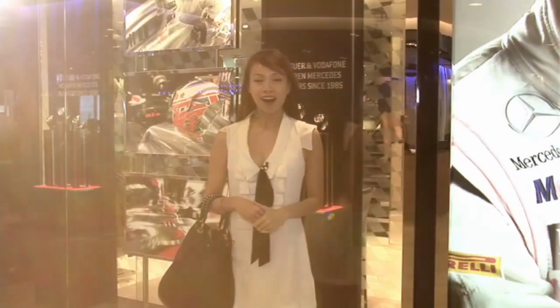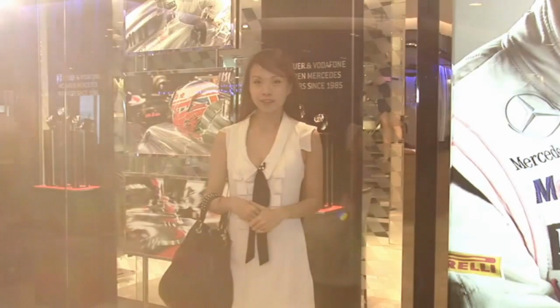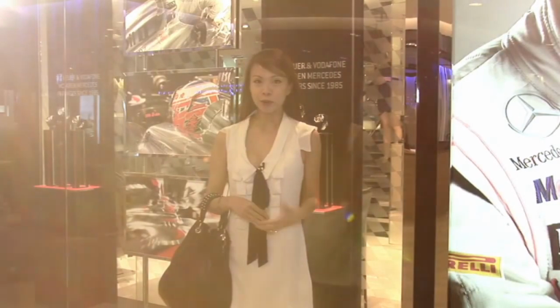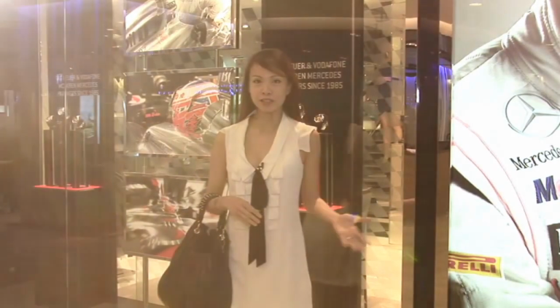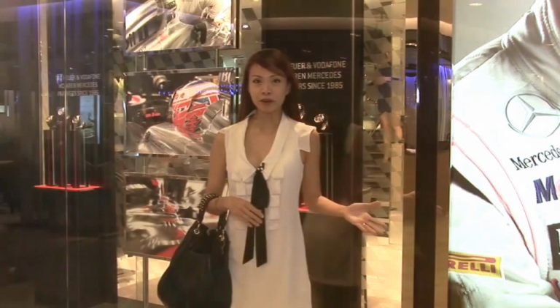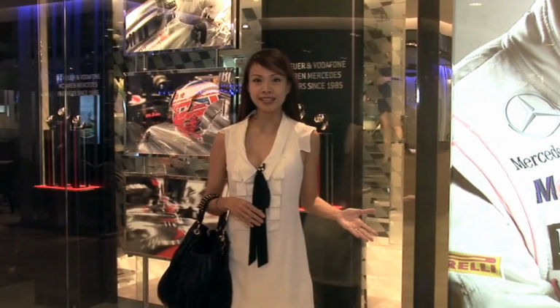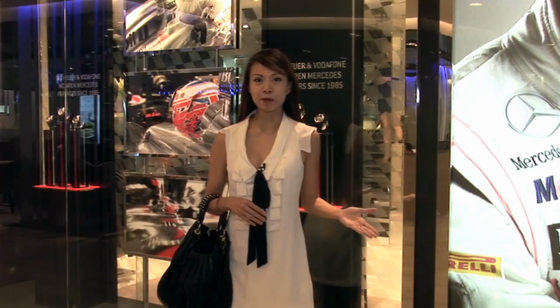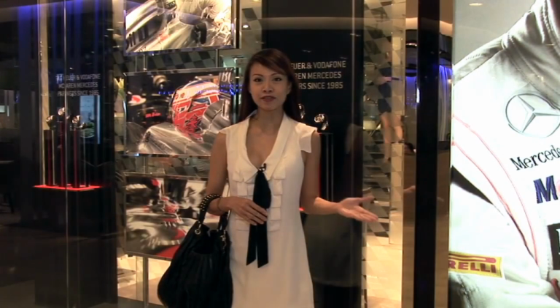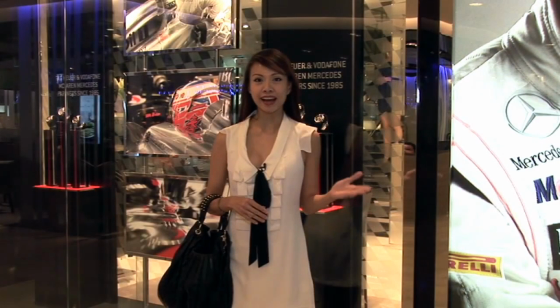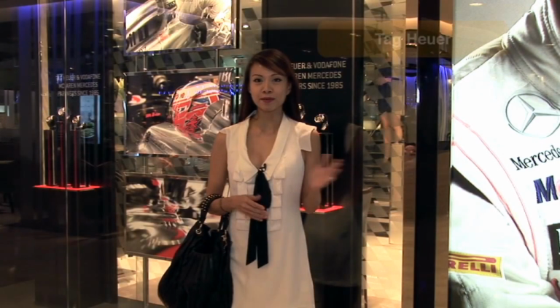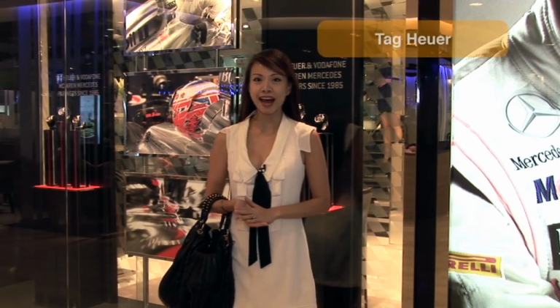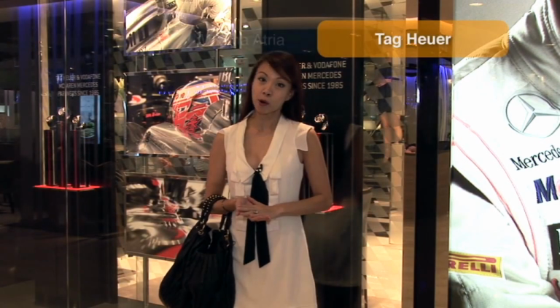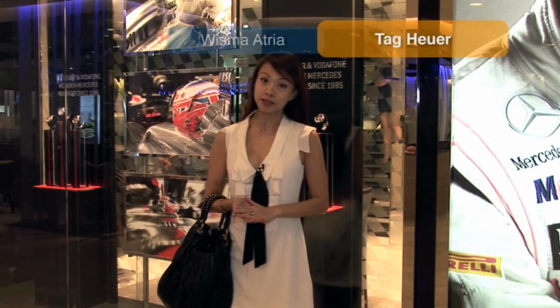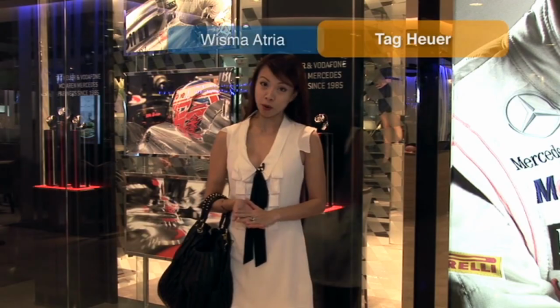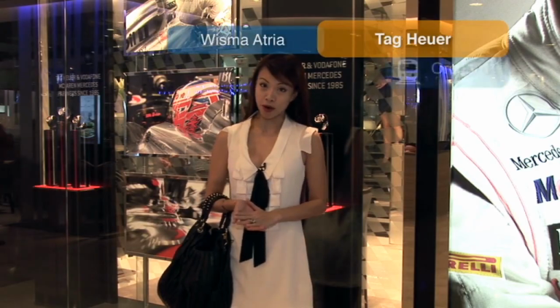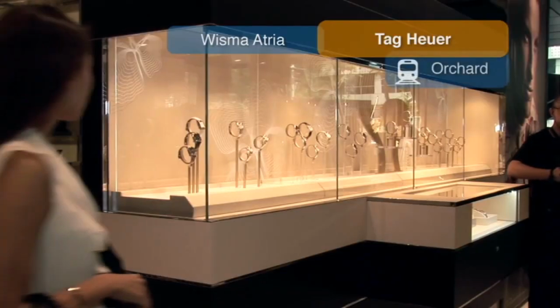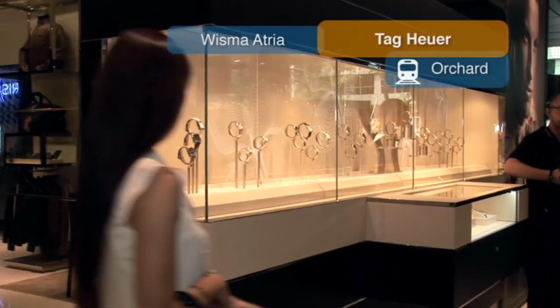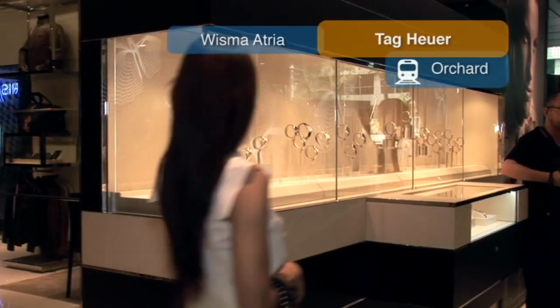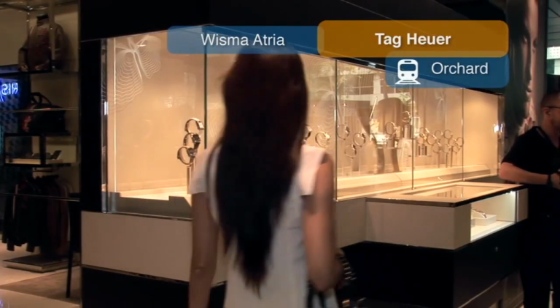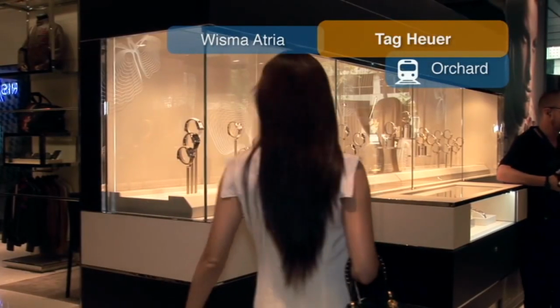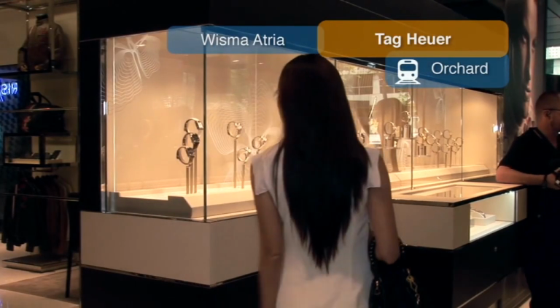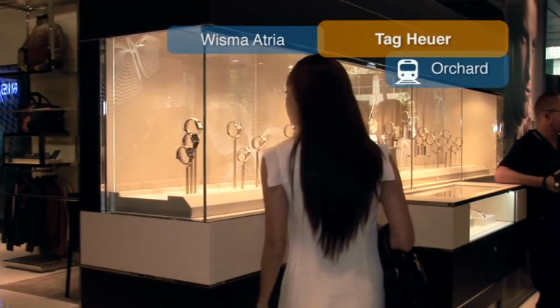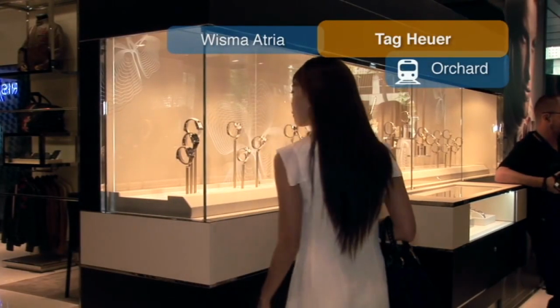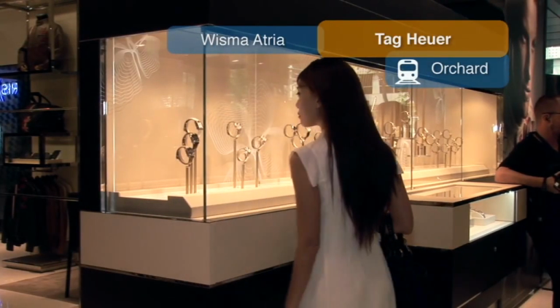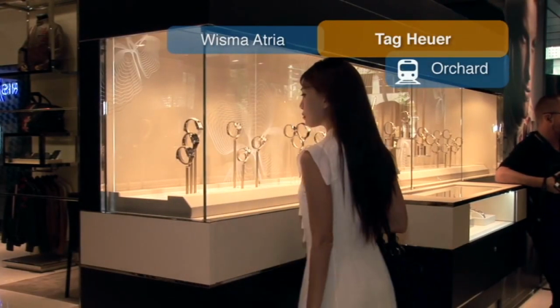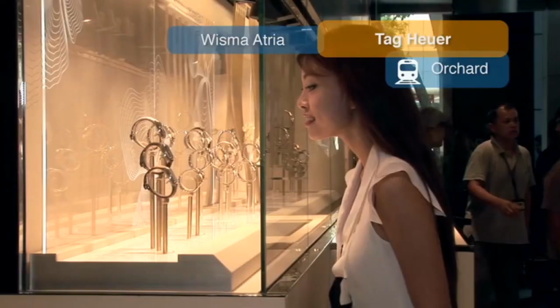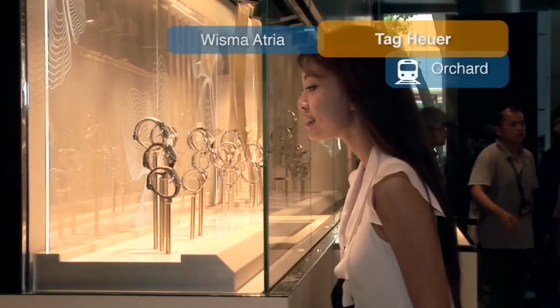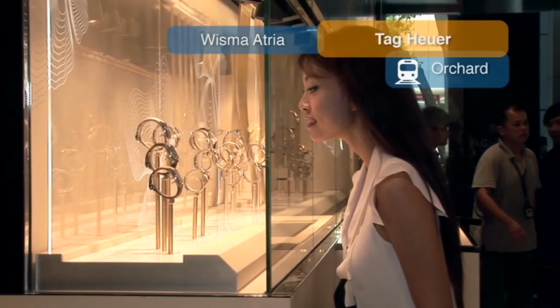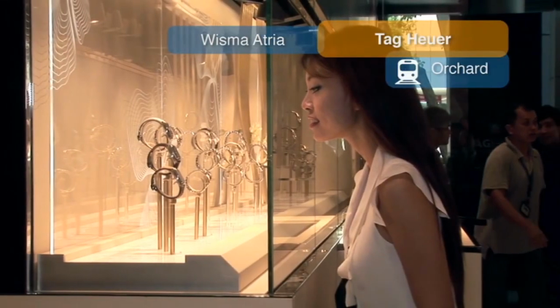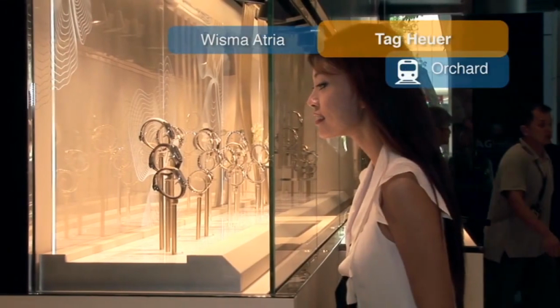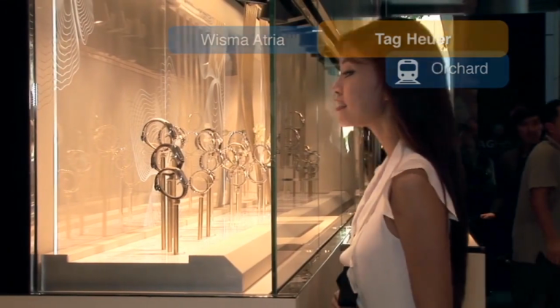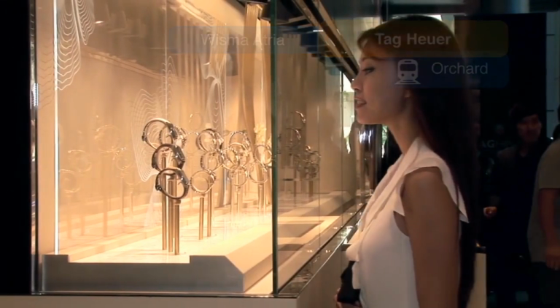Also on Orchard Road is Singapore's flagship Tag Heuer store. And by the way, this store is the largest in the world.